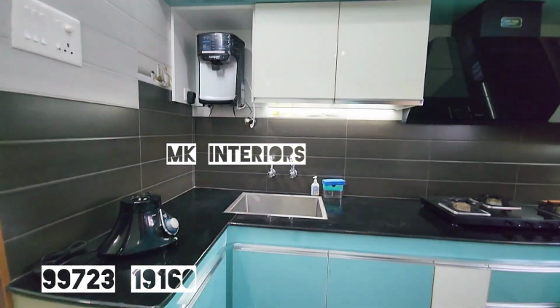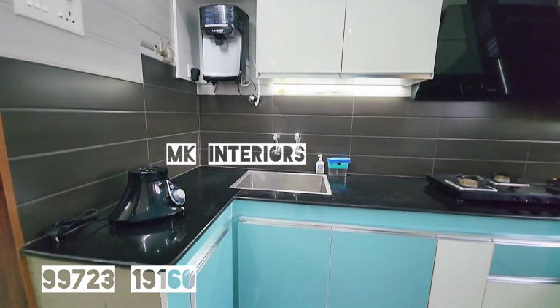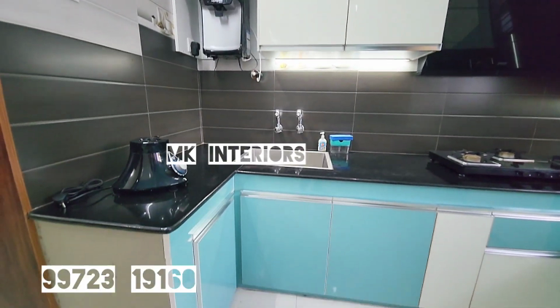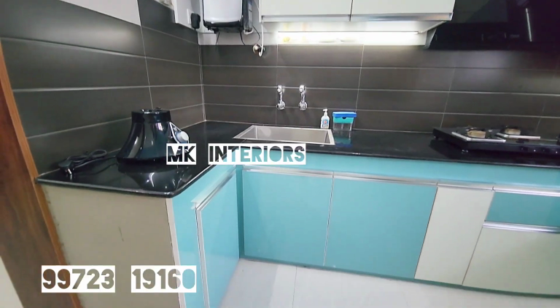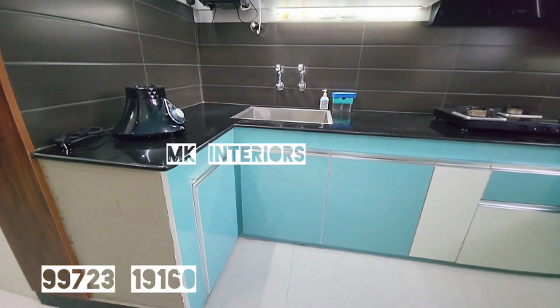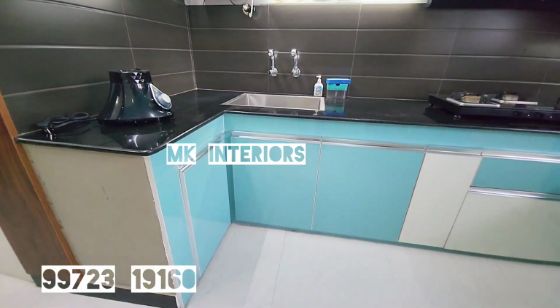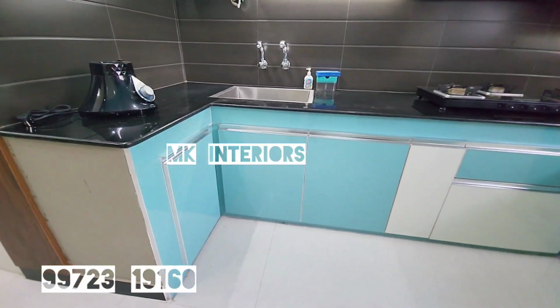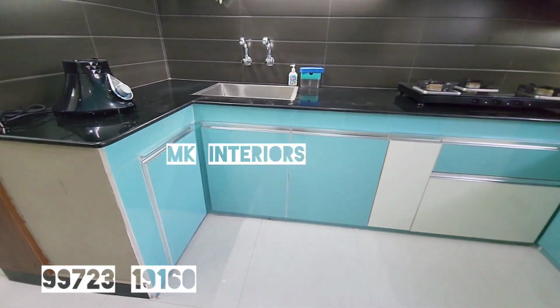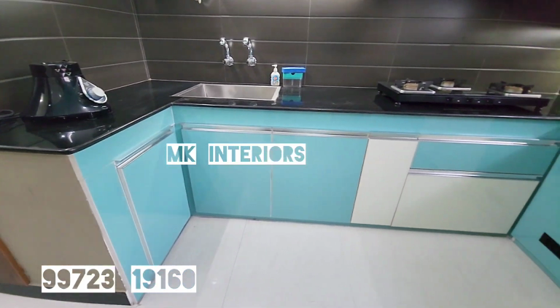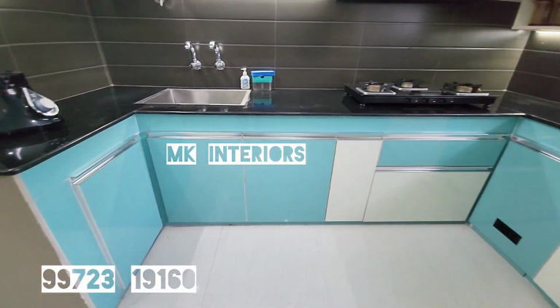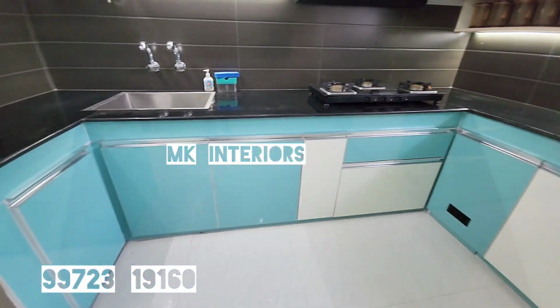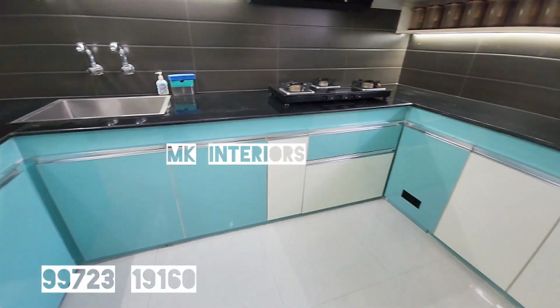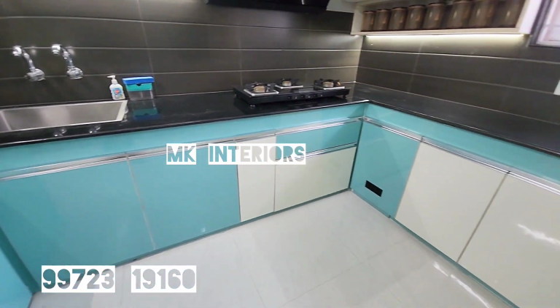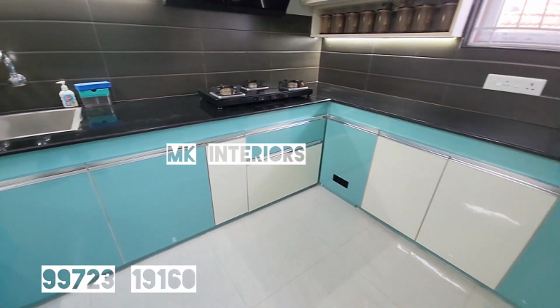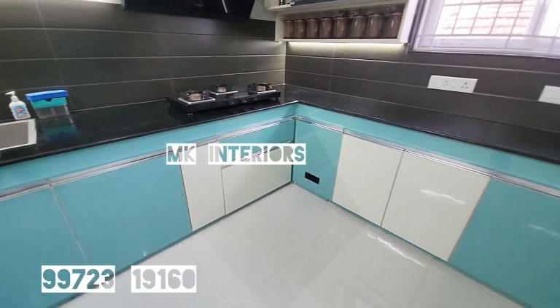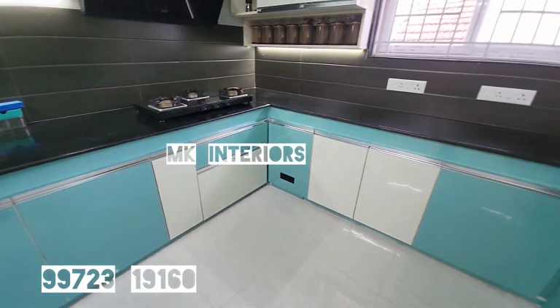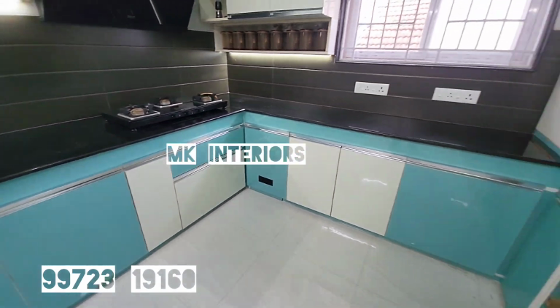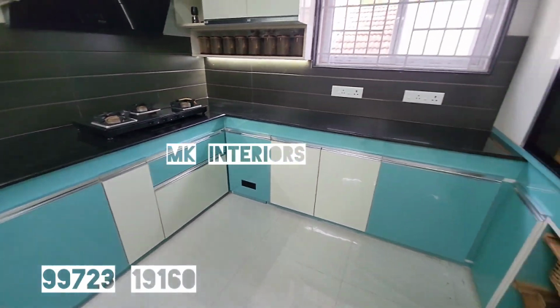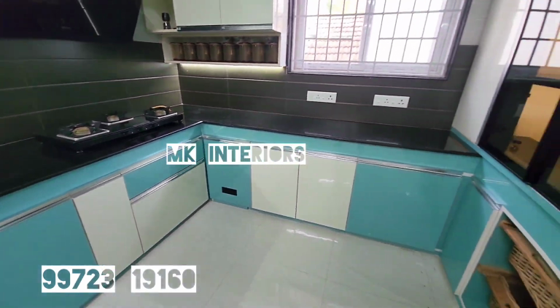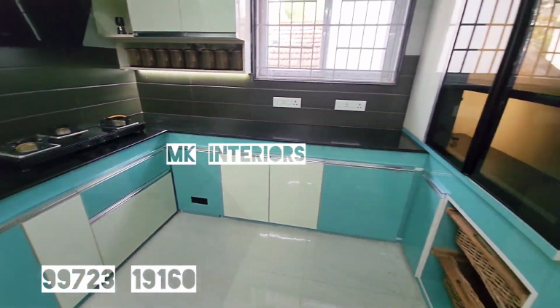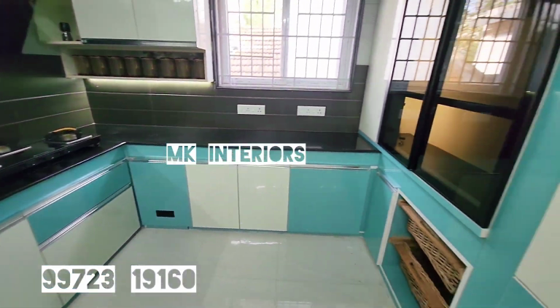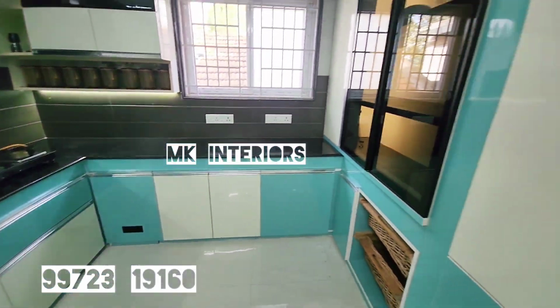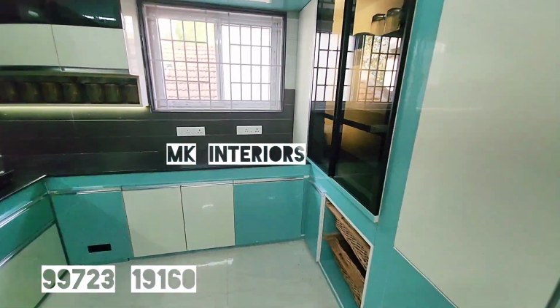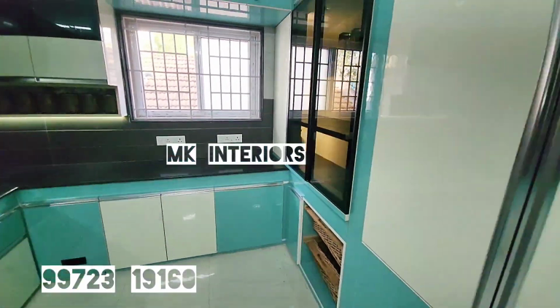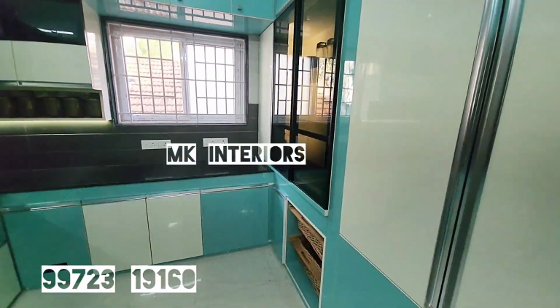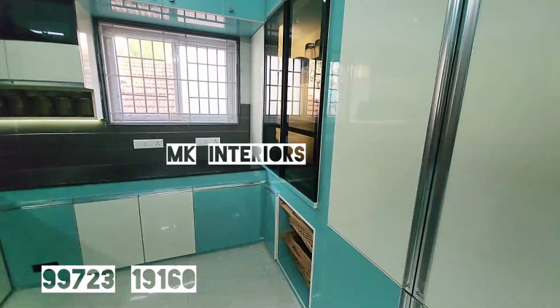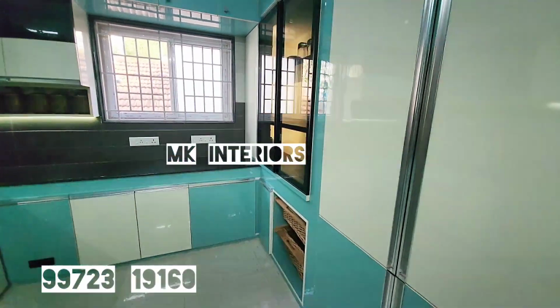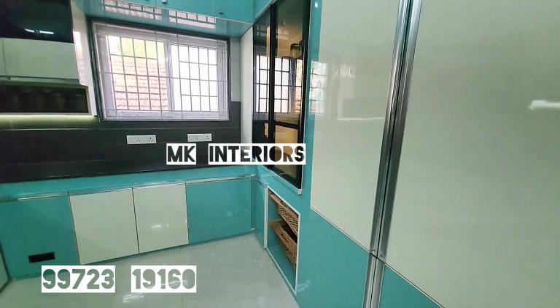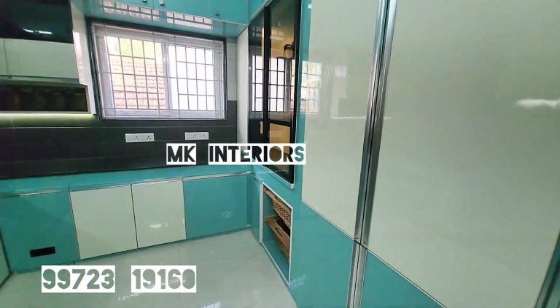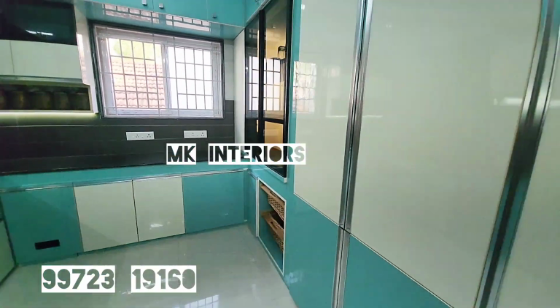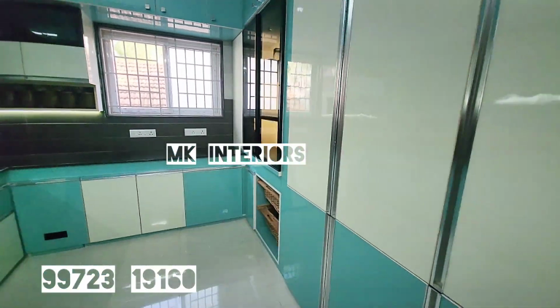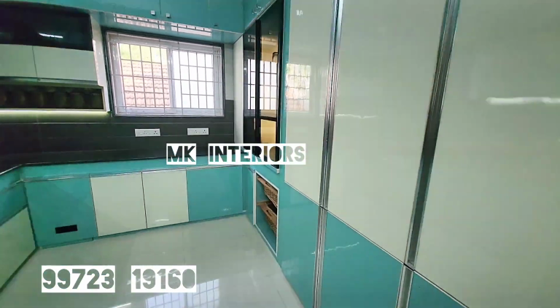What we are doing in the kitchen and what we are doing in the fittings — subscribe to our channel.